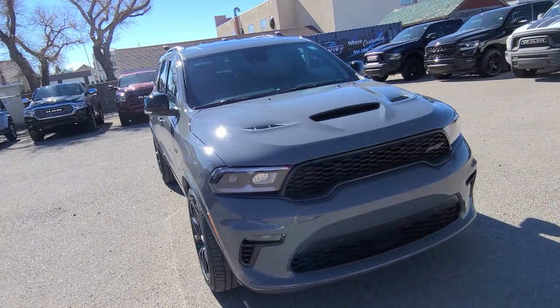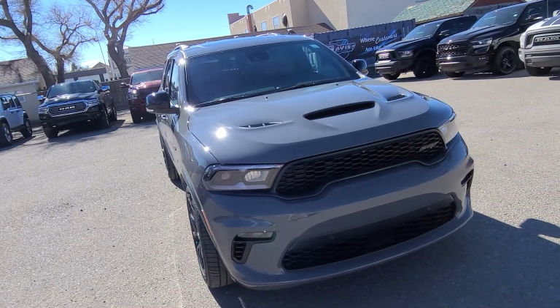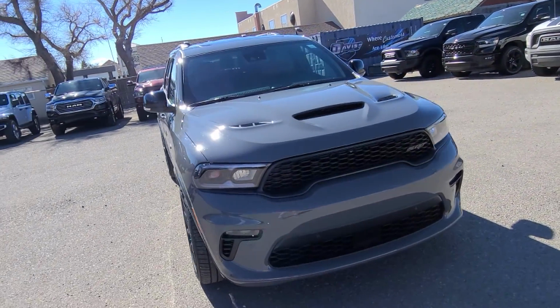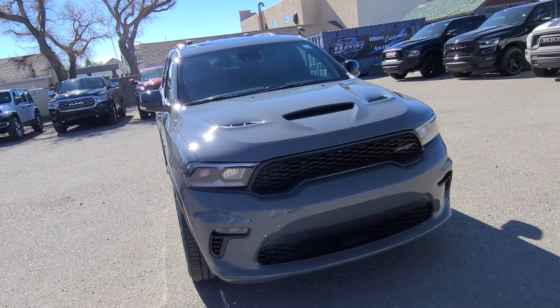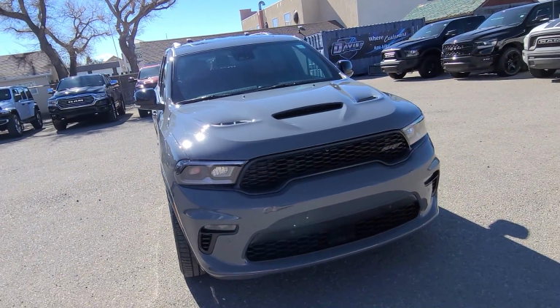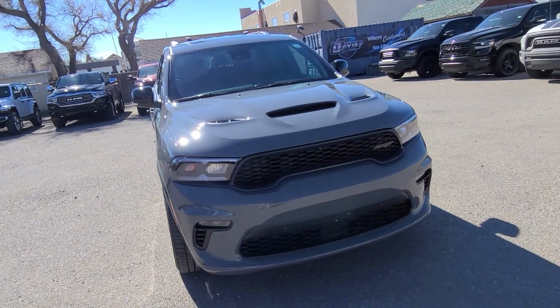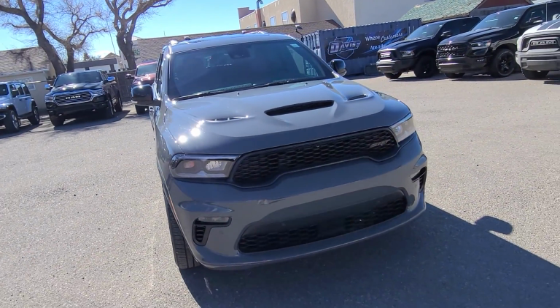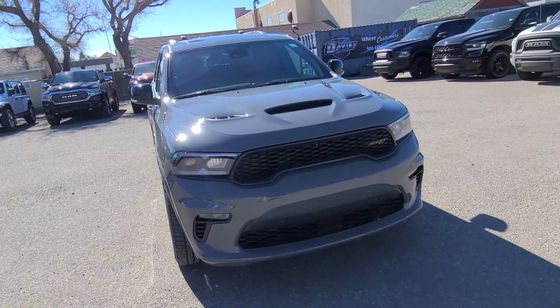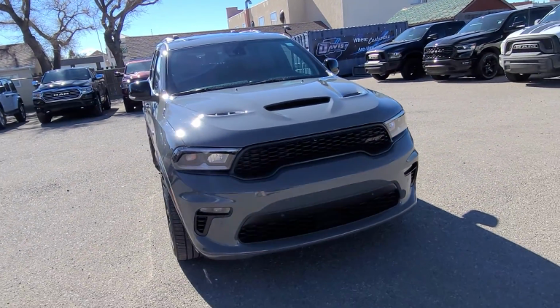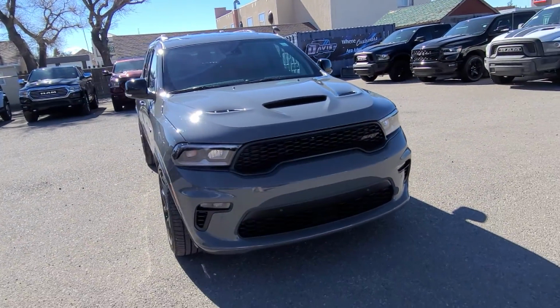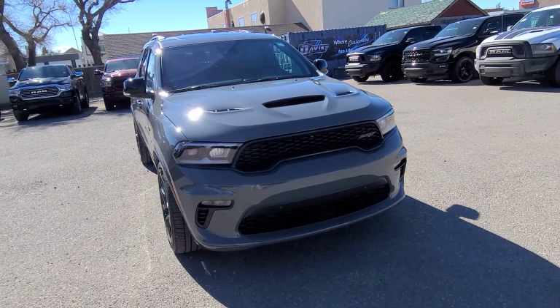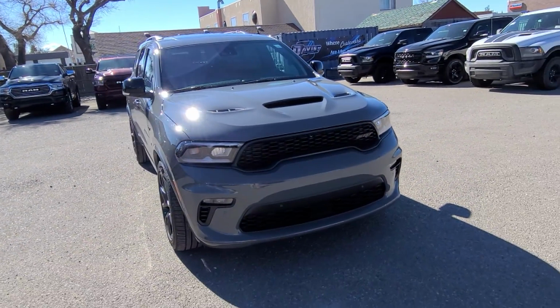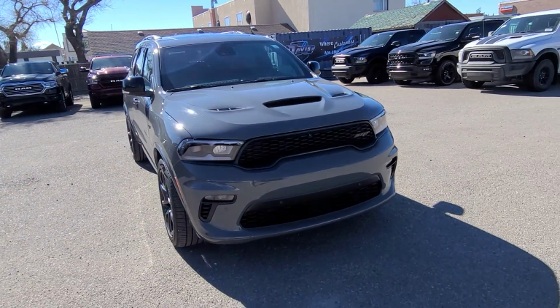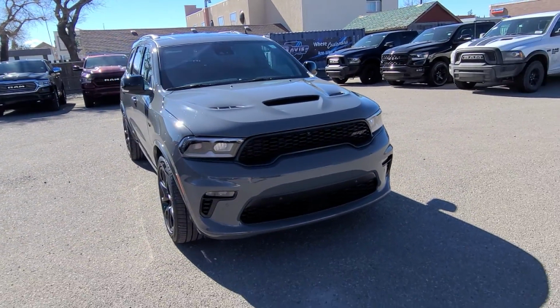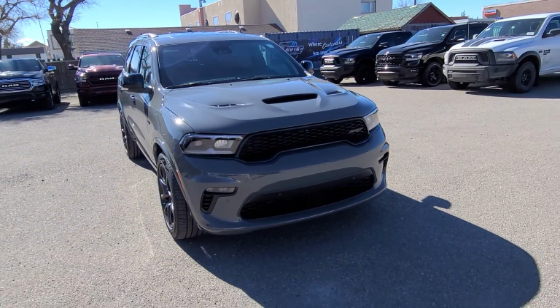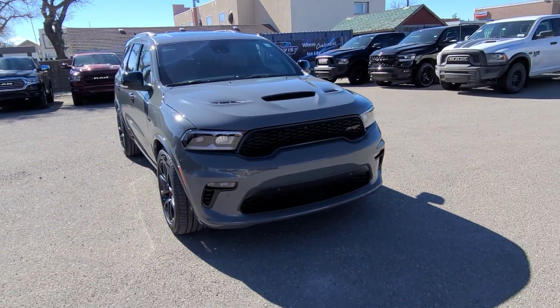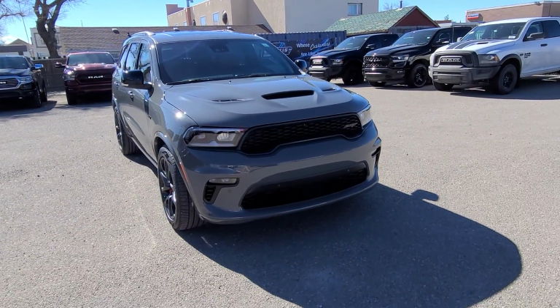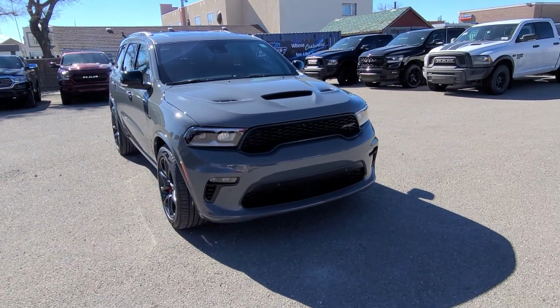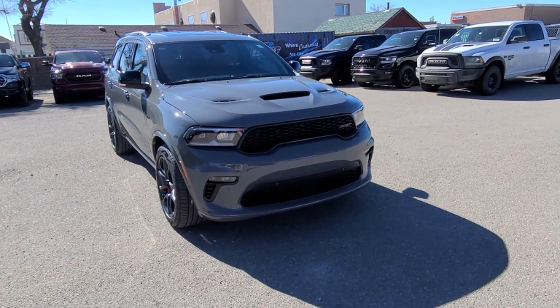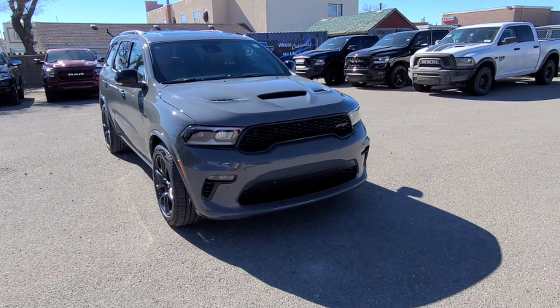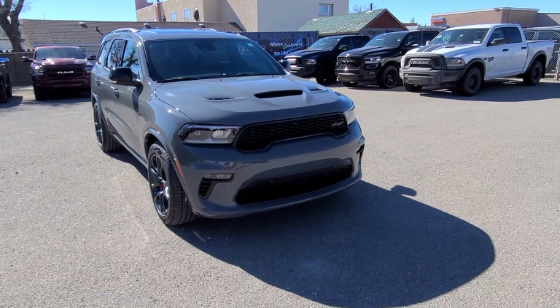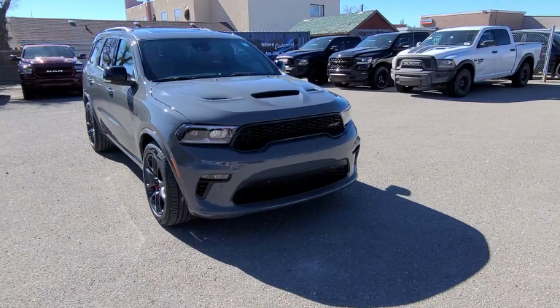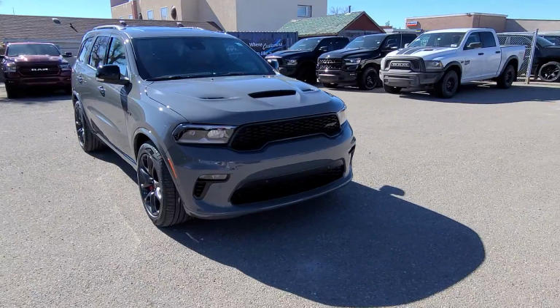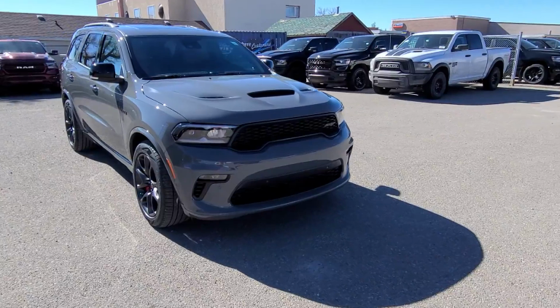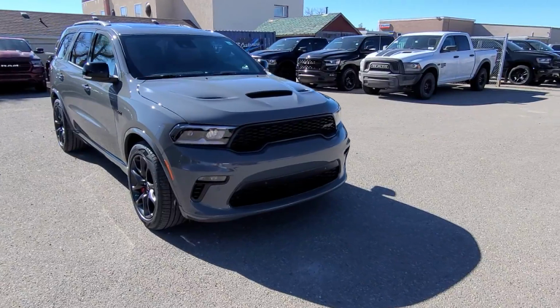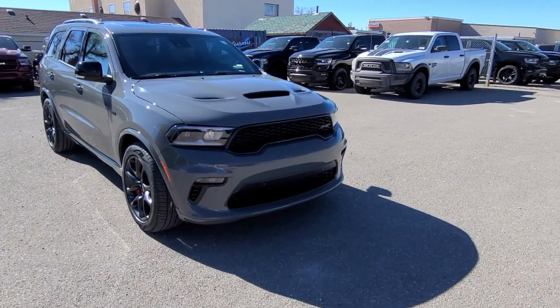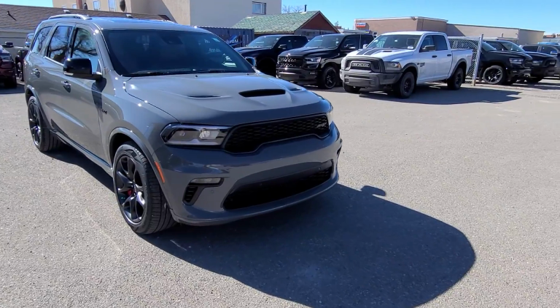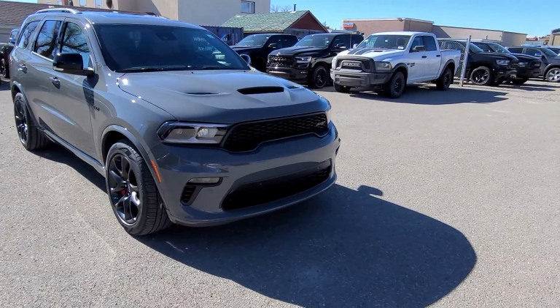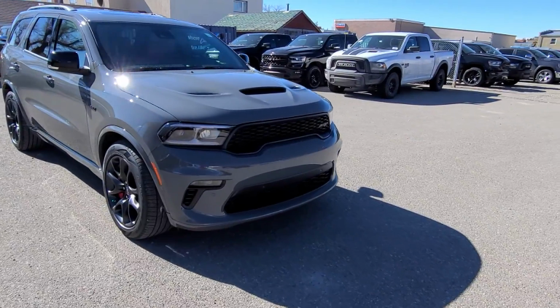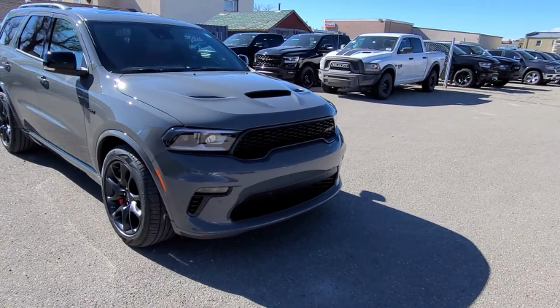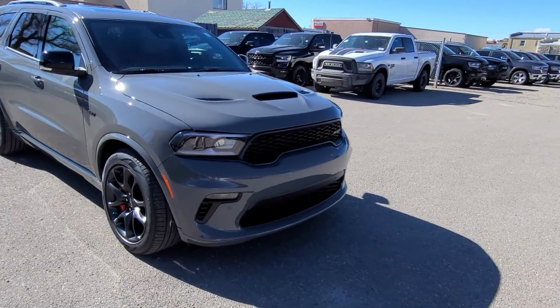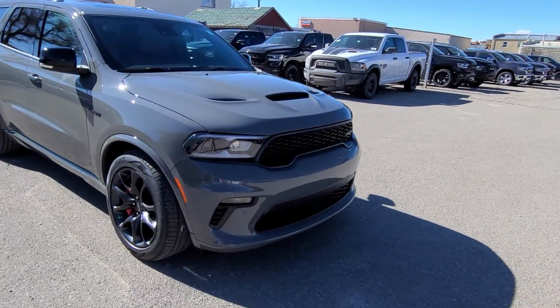If you have any questions on this SRT Durango you can head out to Davis Dodge, where customers are like family.